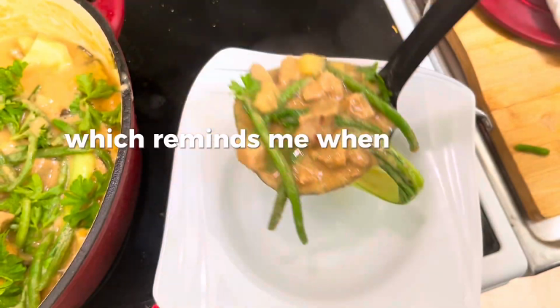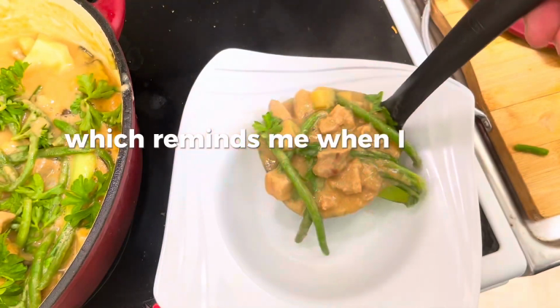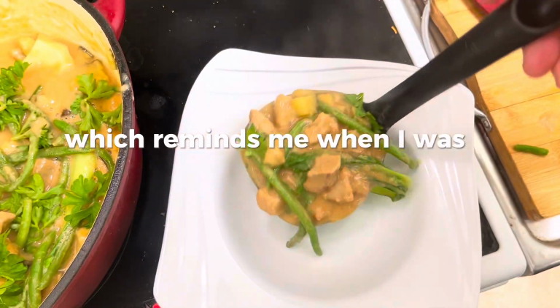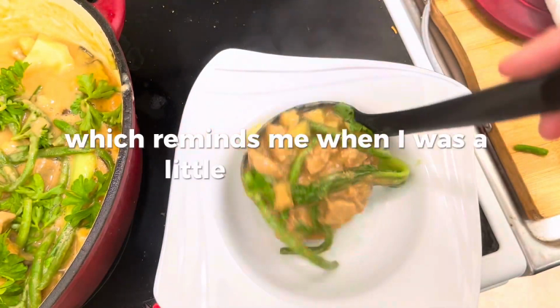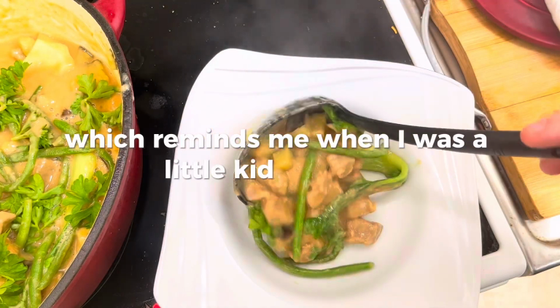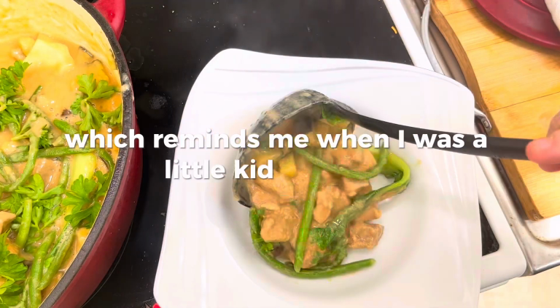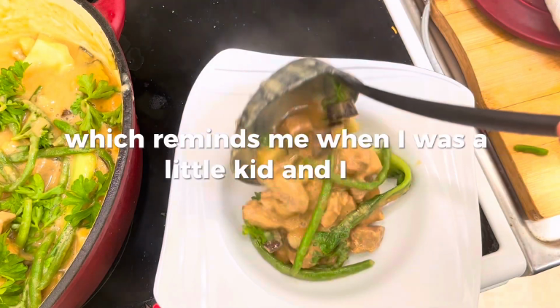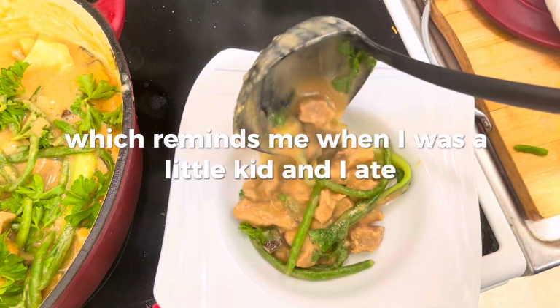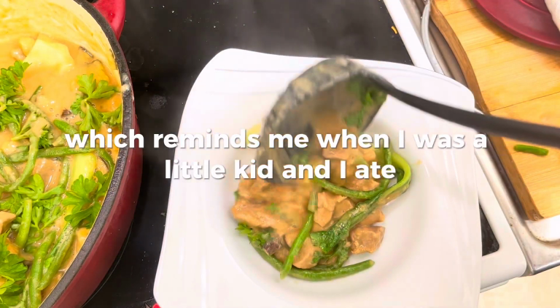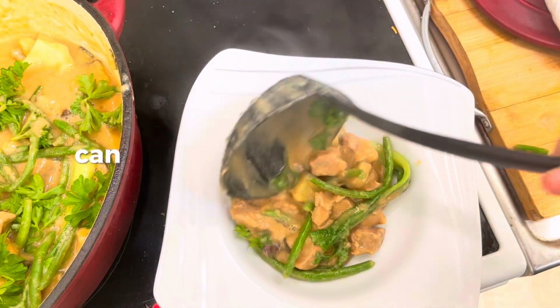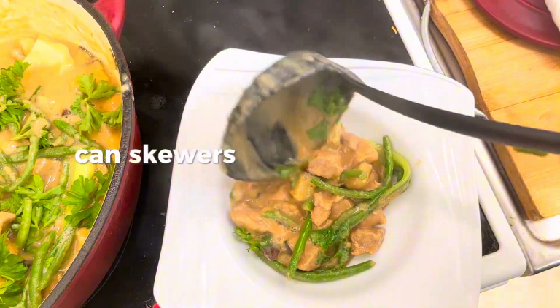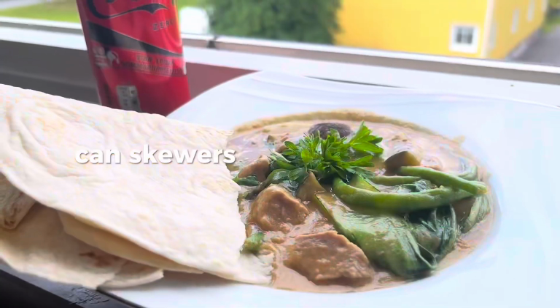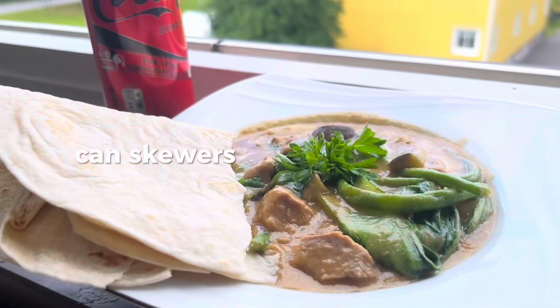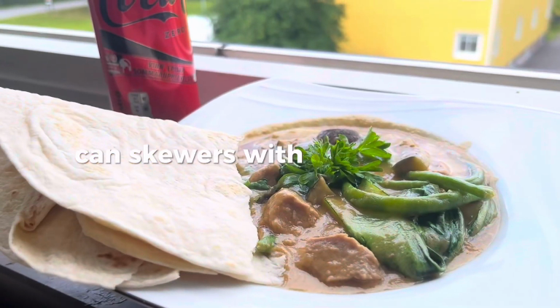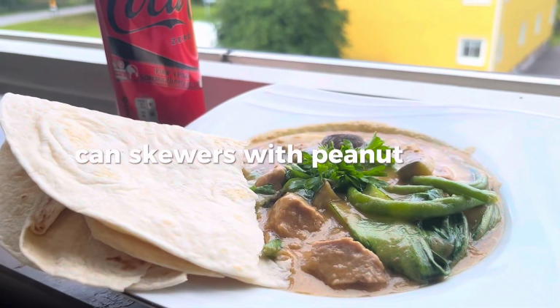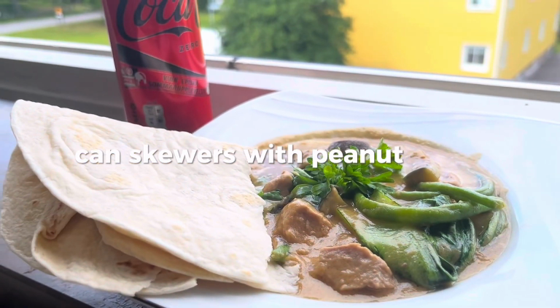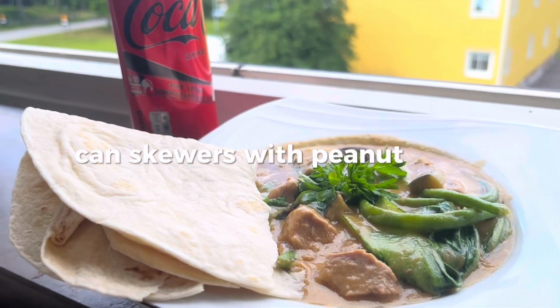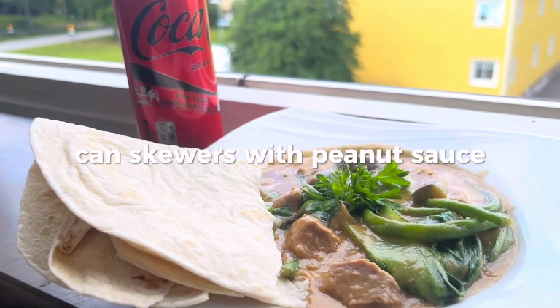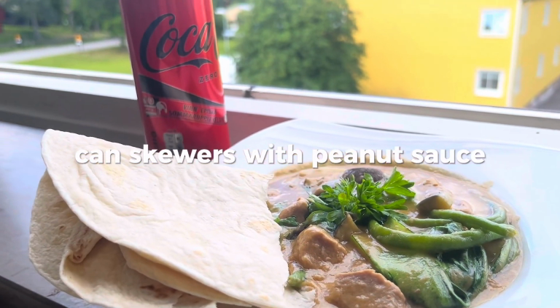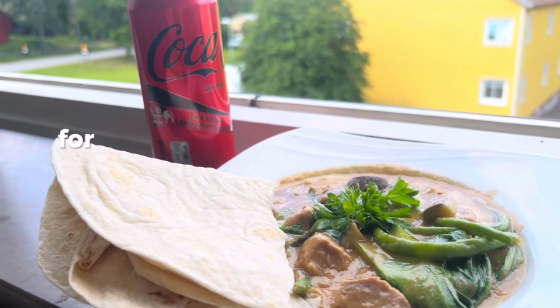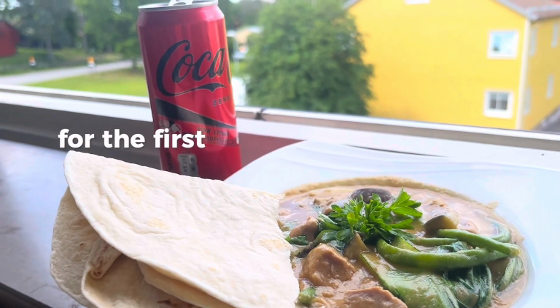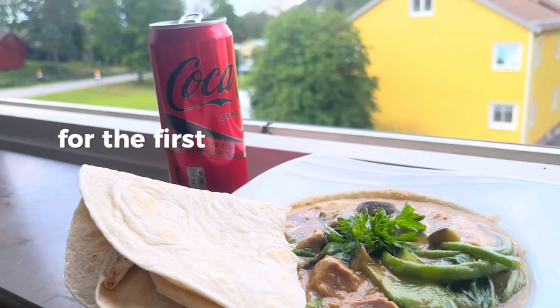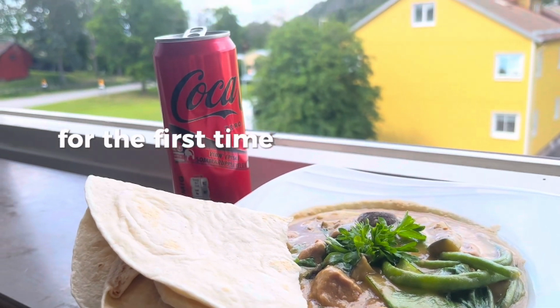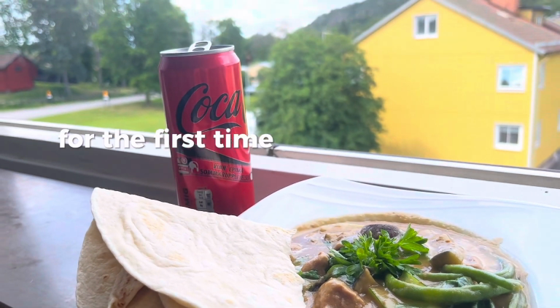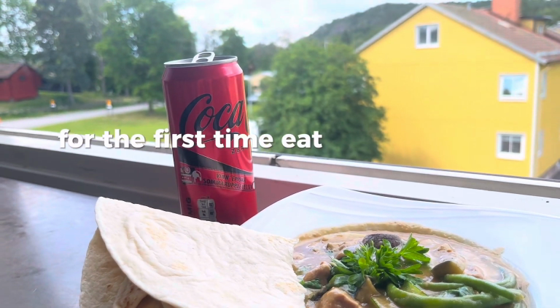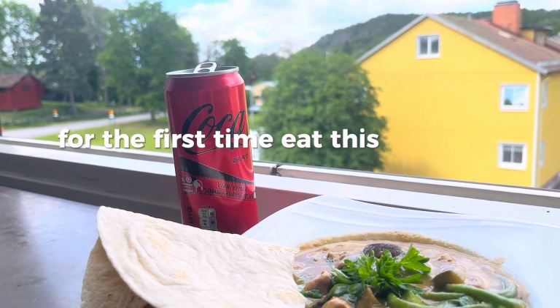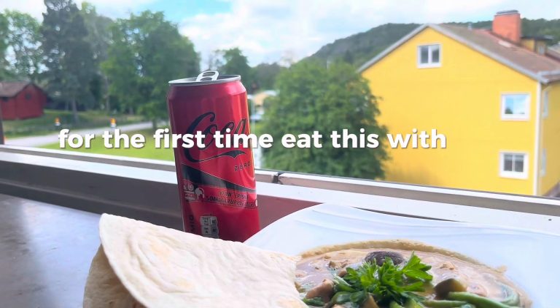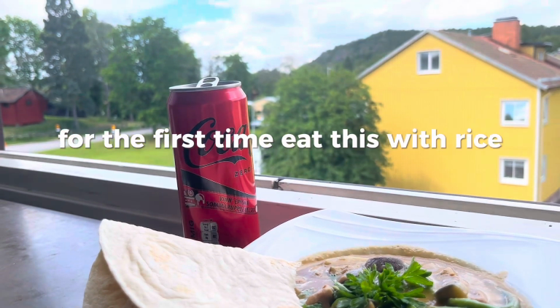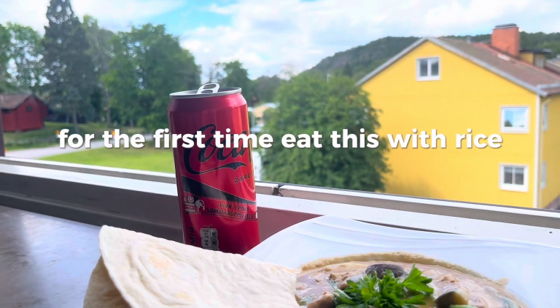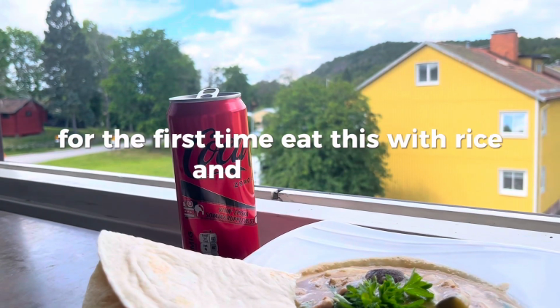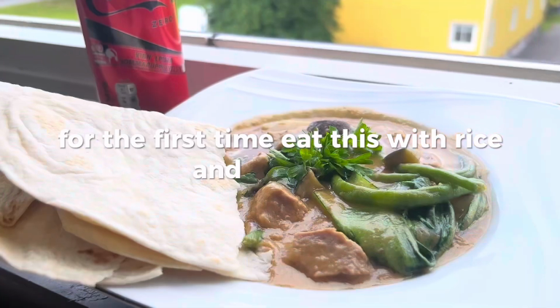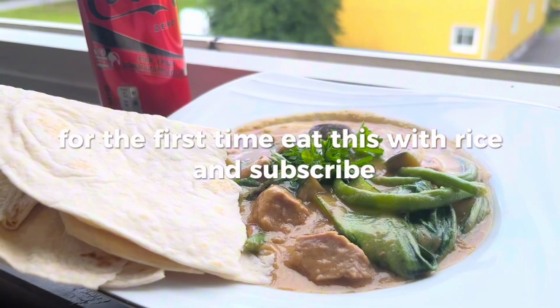This stew has a lovely flavor combination, which reminds me of when I was a little kid and ate chicken skewers with peanut sauce for the first time. Eat this with rice and subscribe!